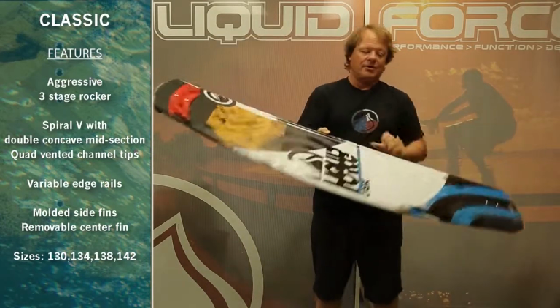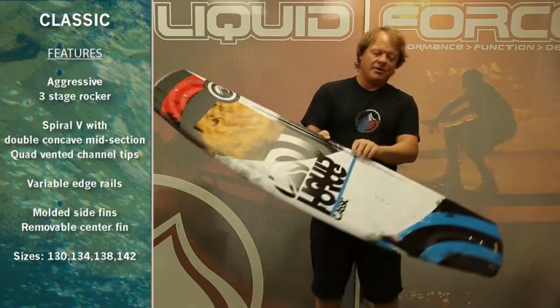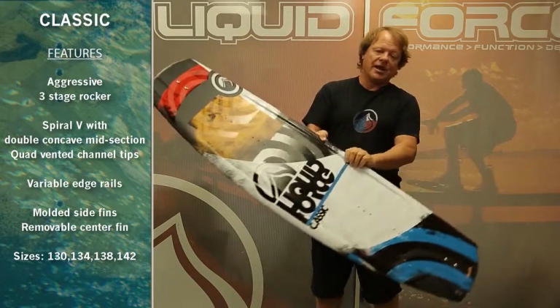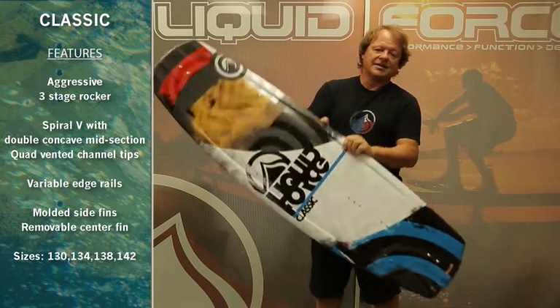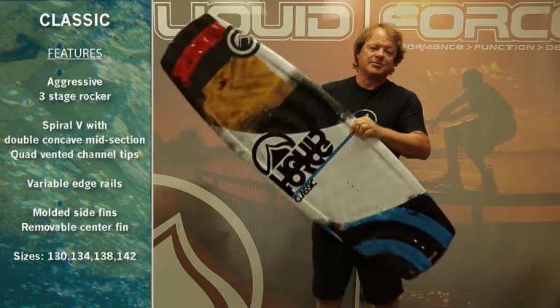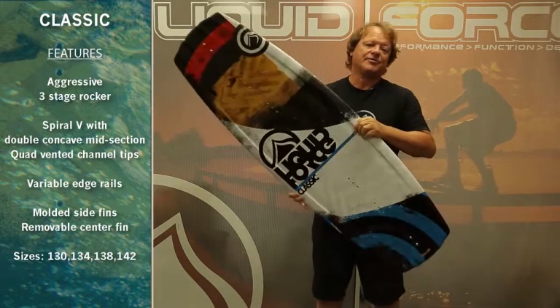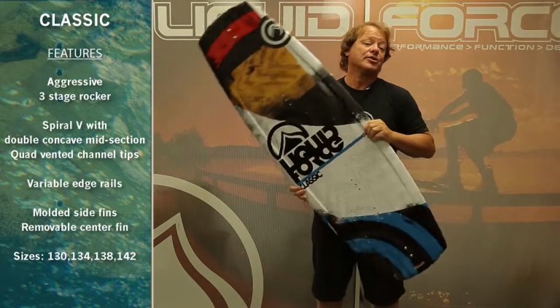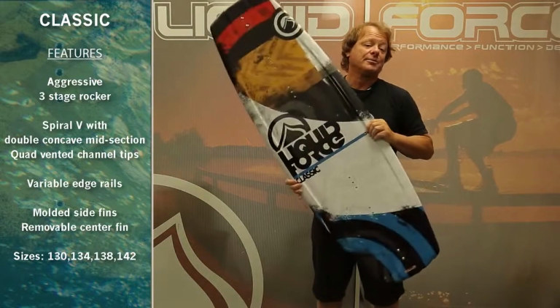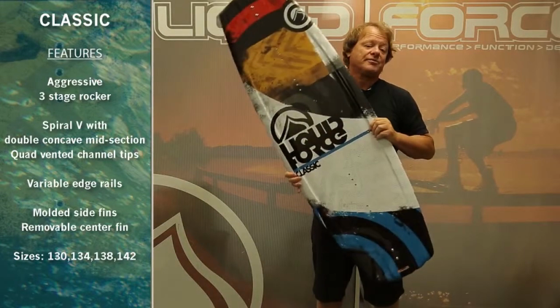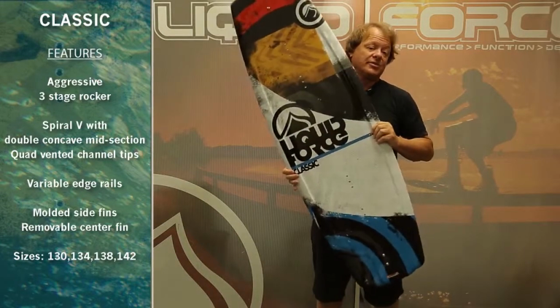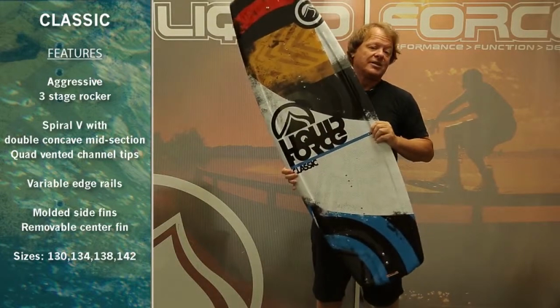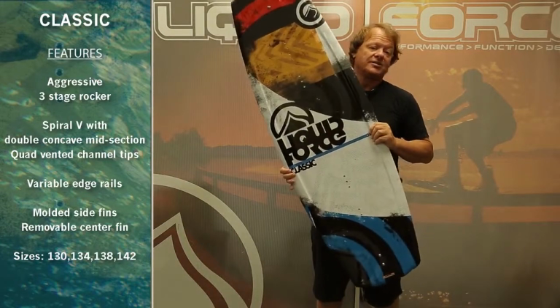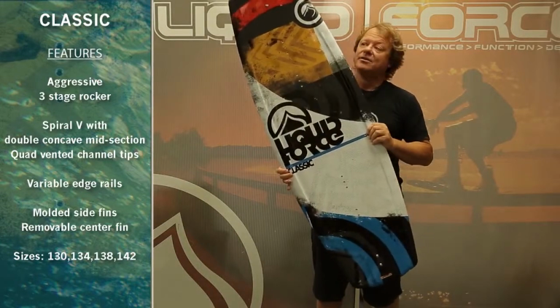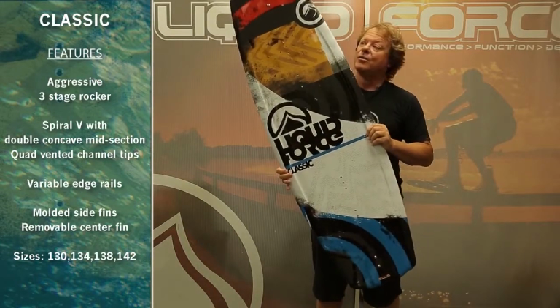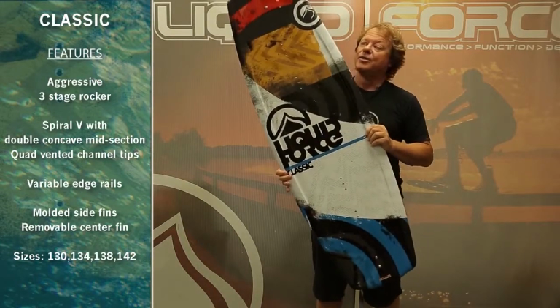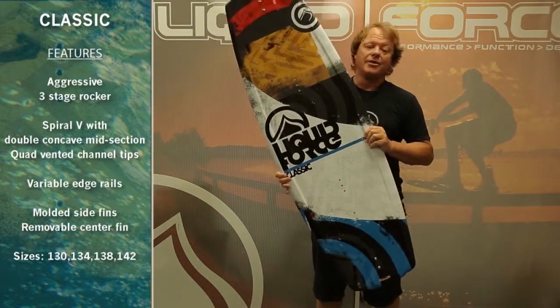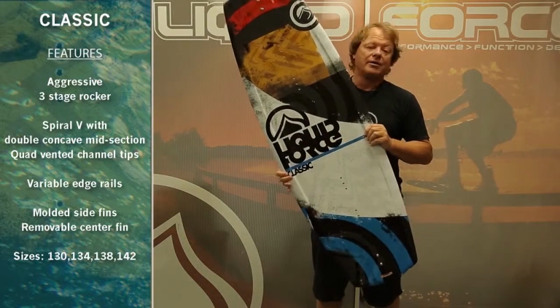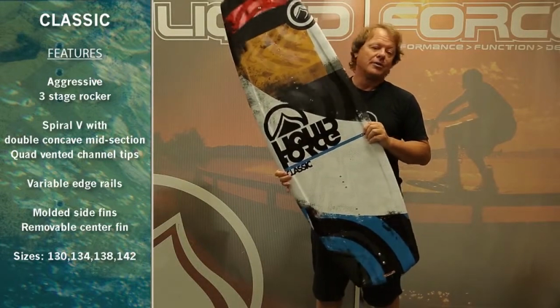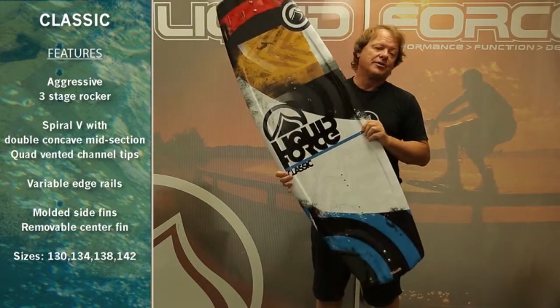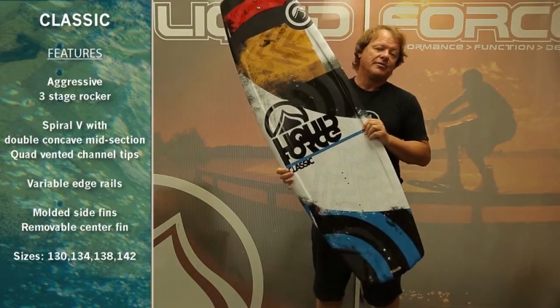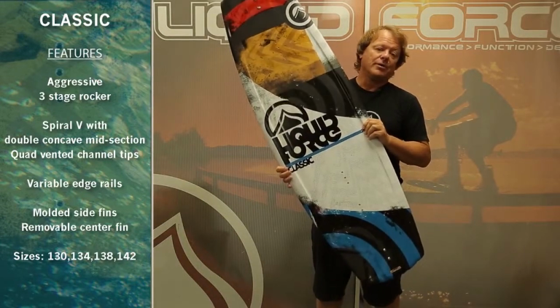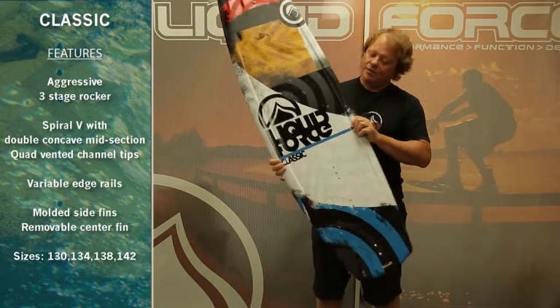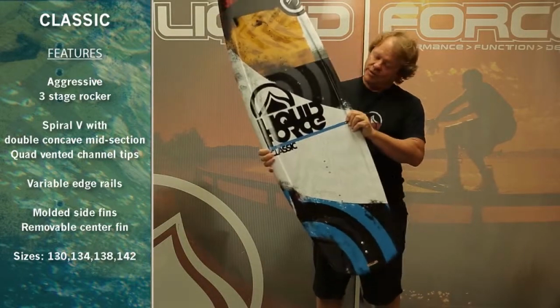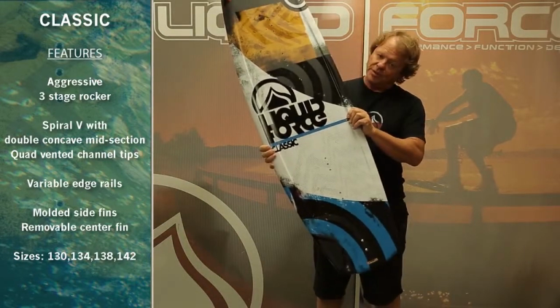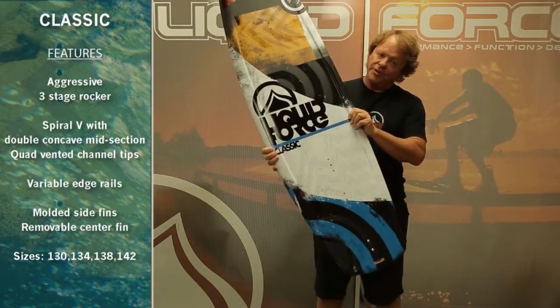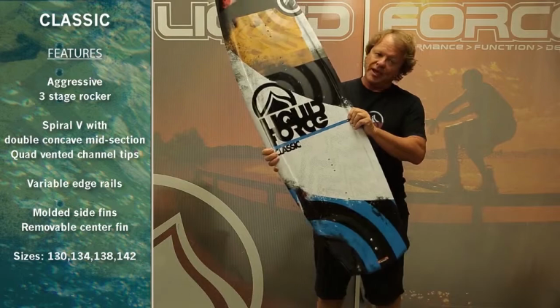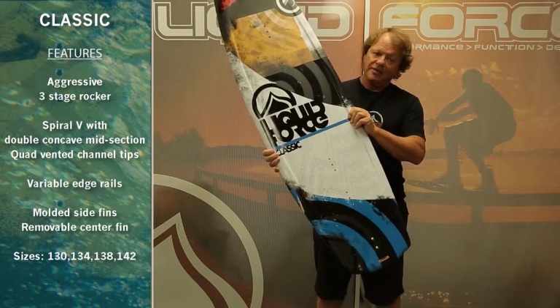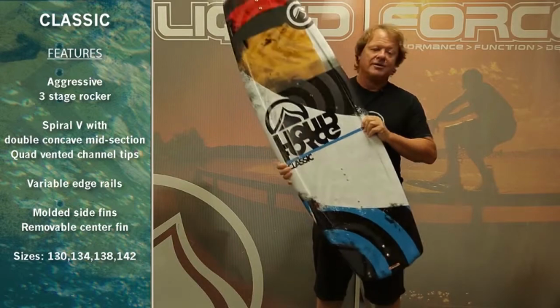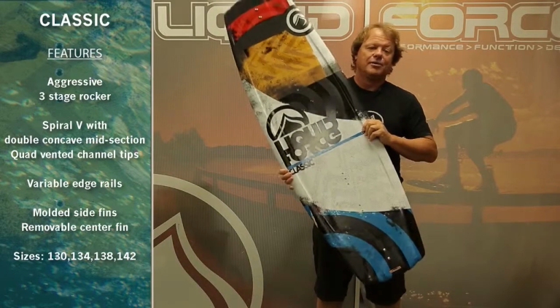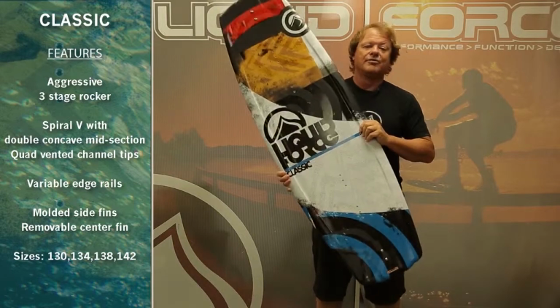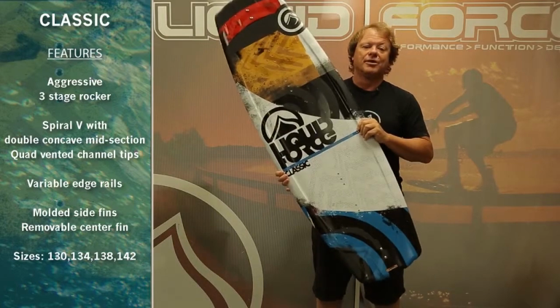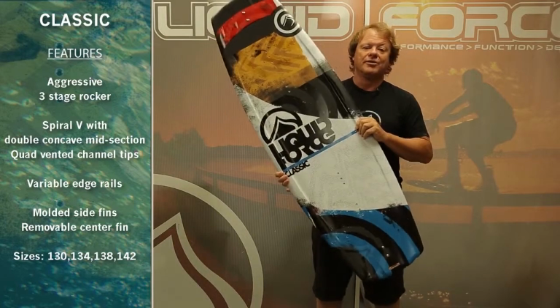The Classic comes in four sizes: a 130, a 134, the 138, and a 142.